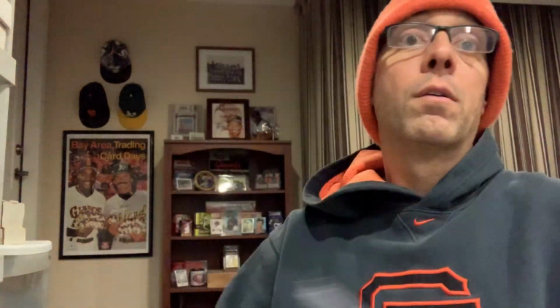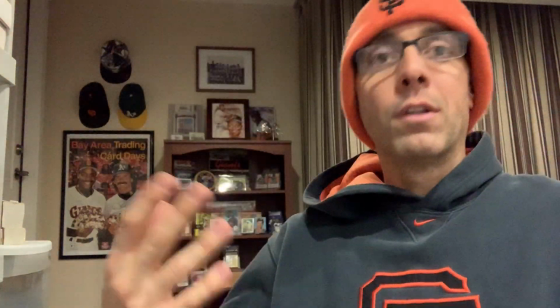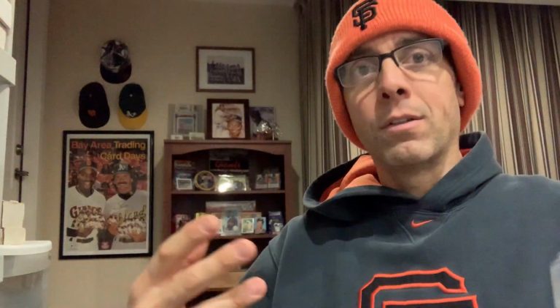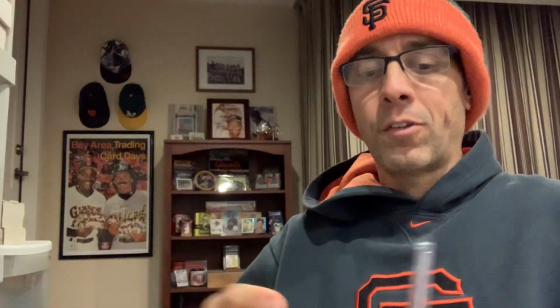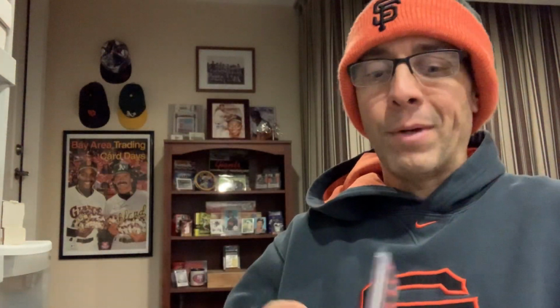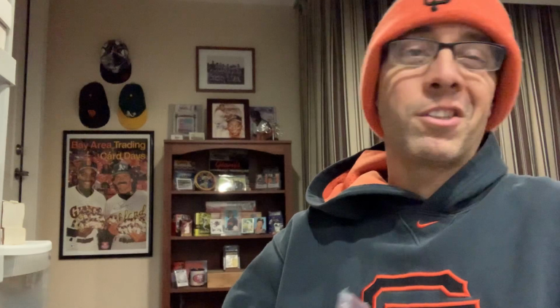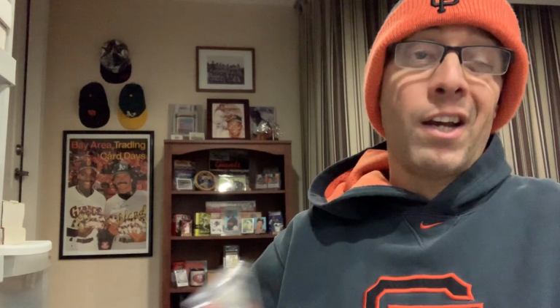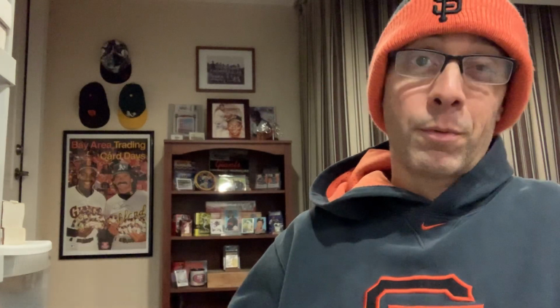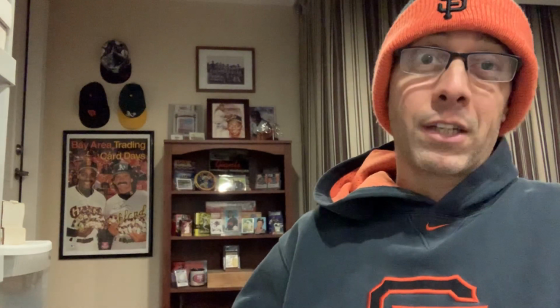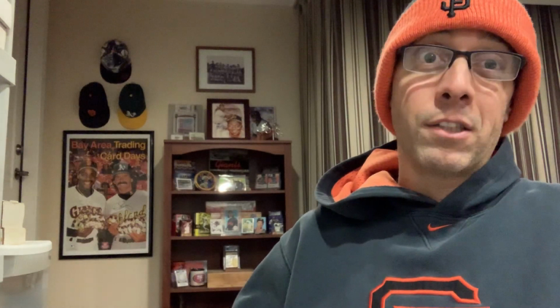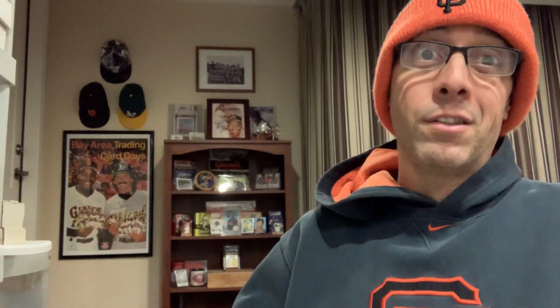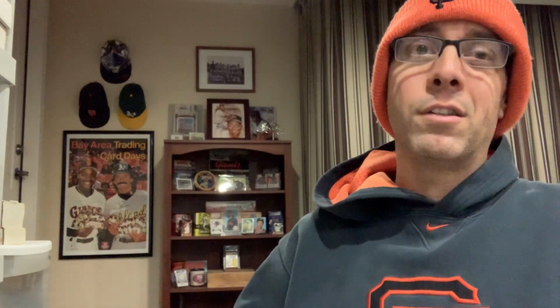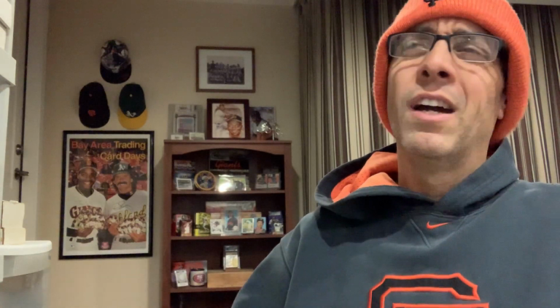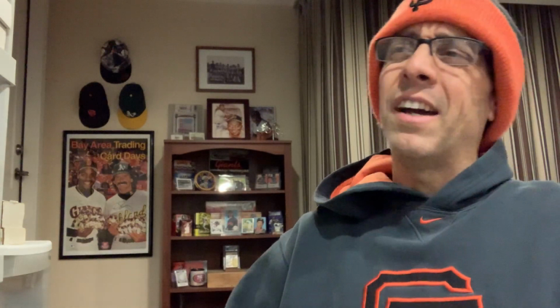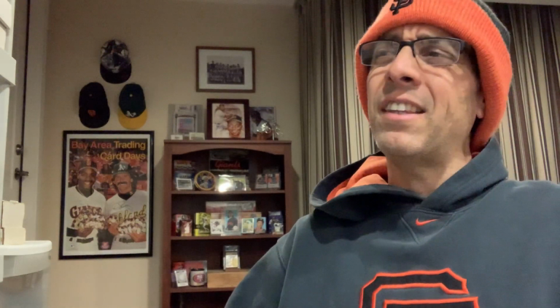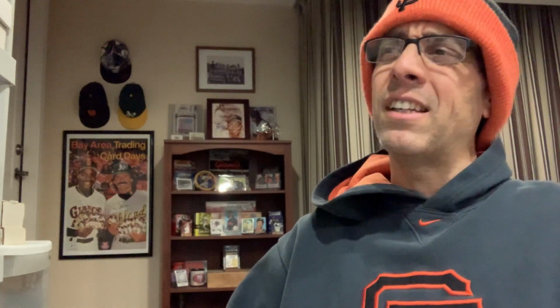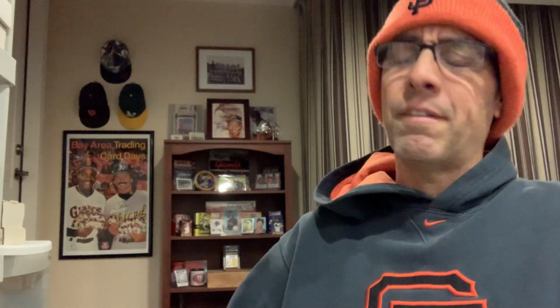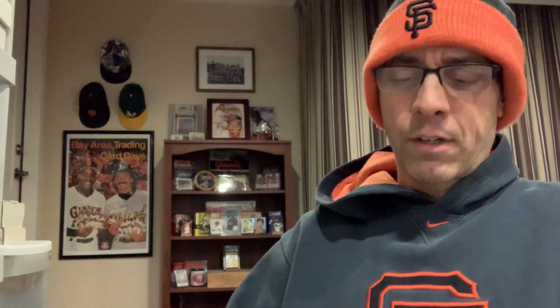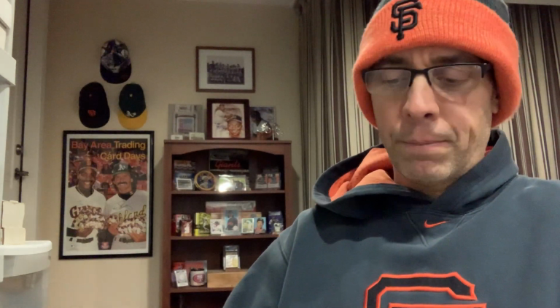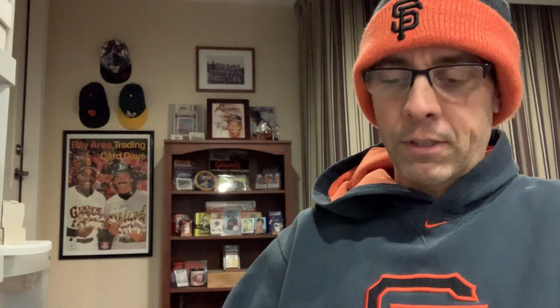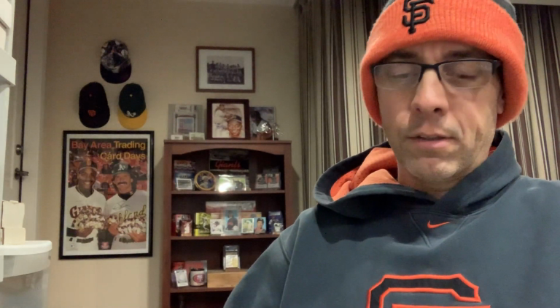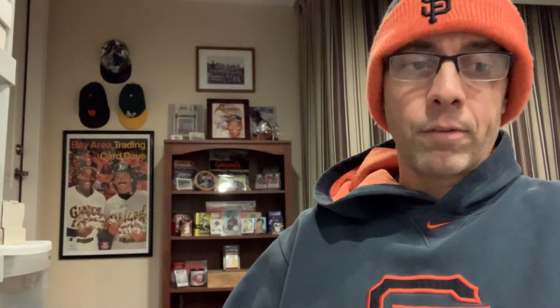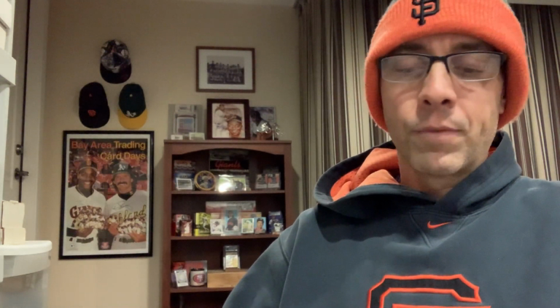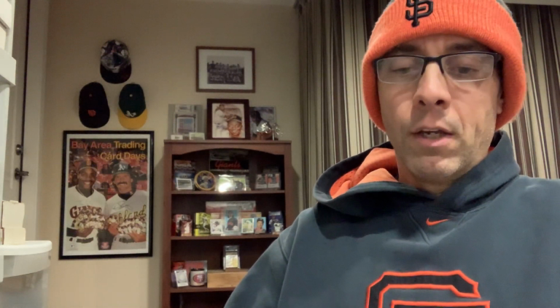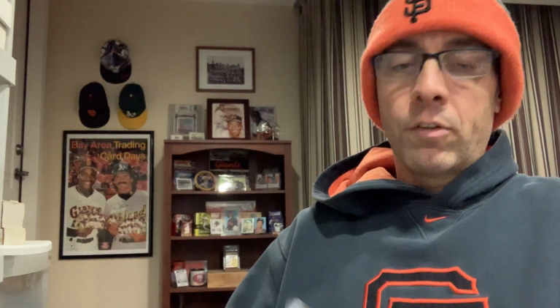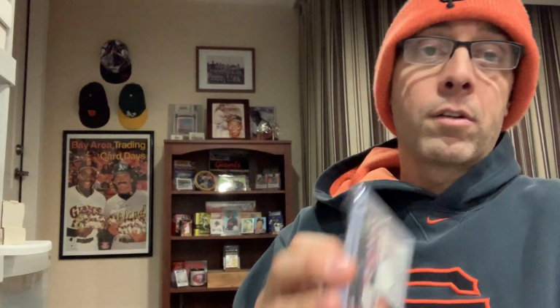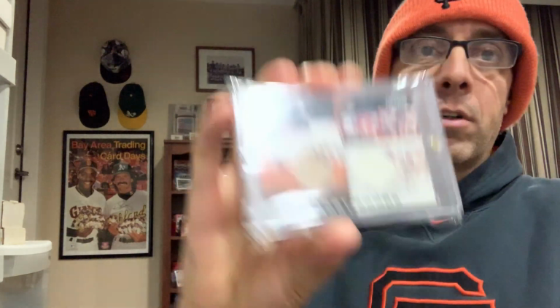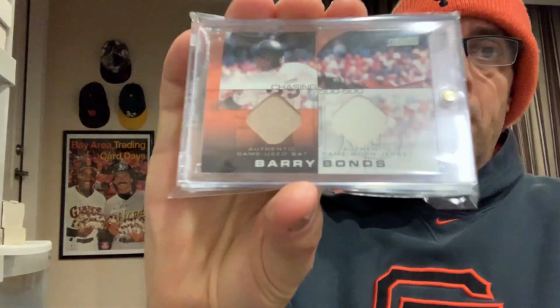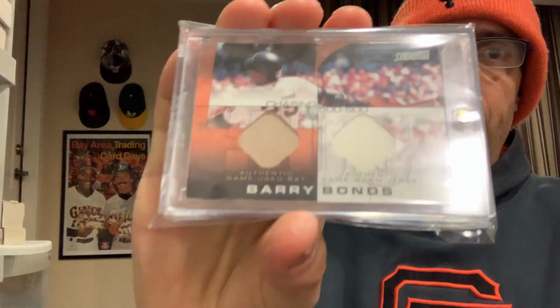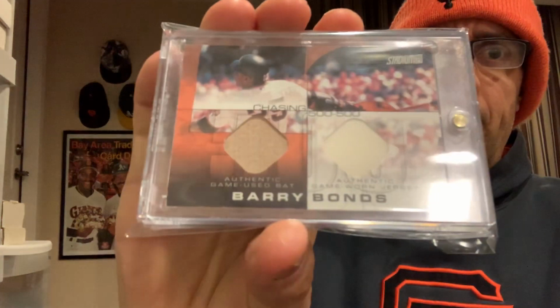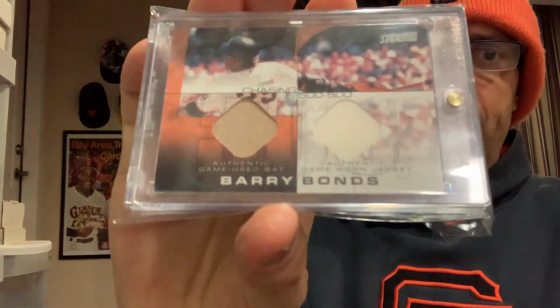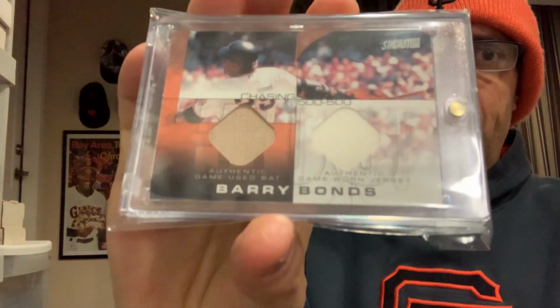Really cool — something I wish Topps would have continued to do. I think they did that for a couple of years. Cool card, great authentication.